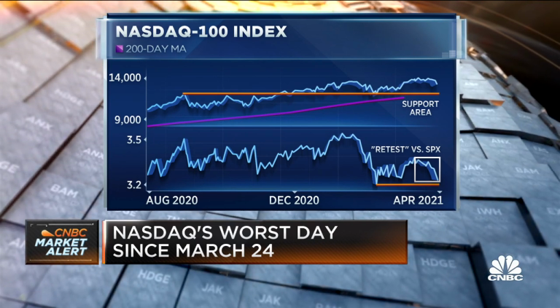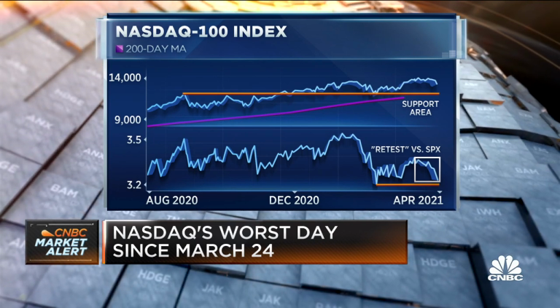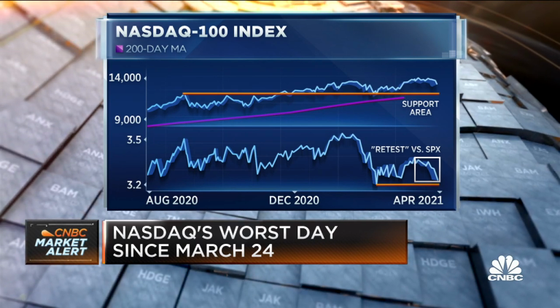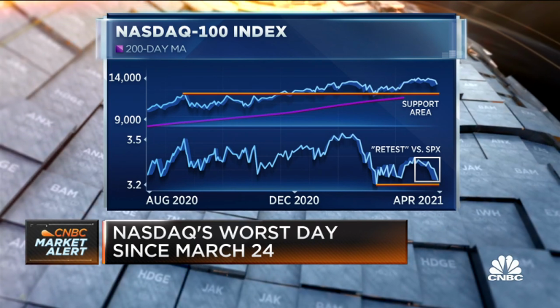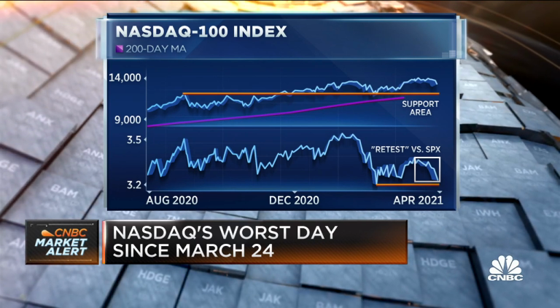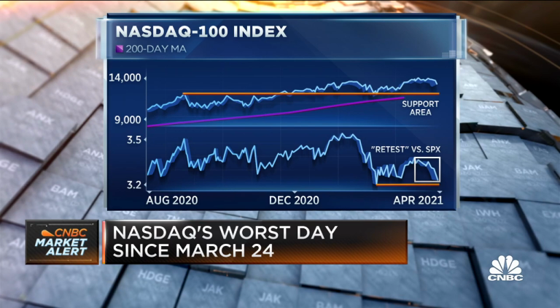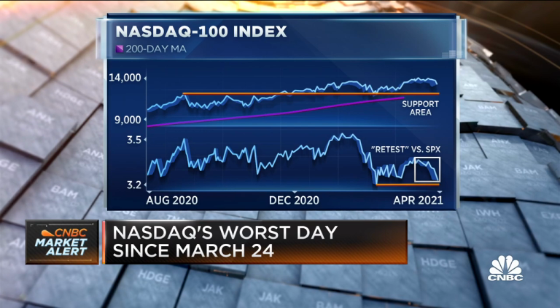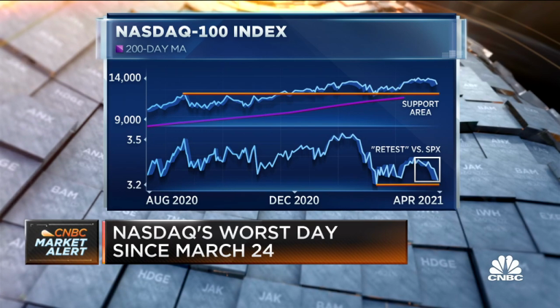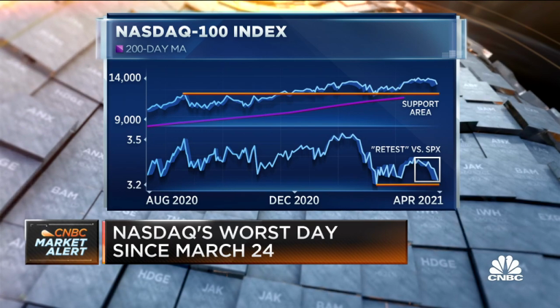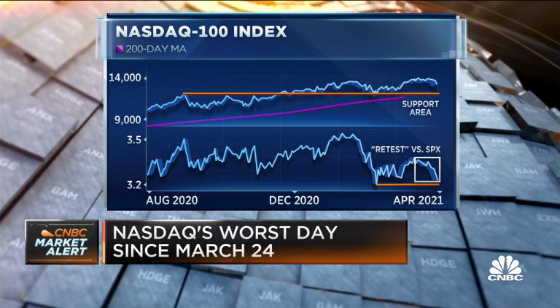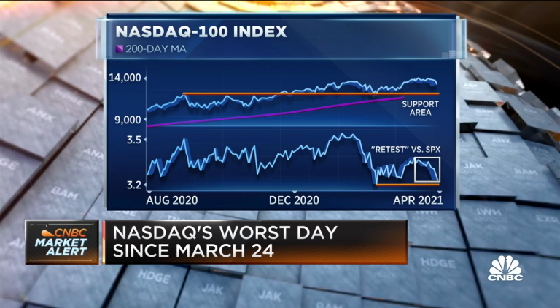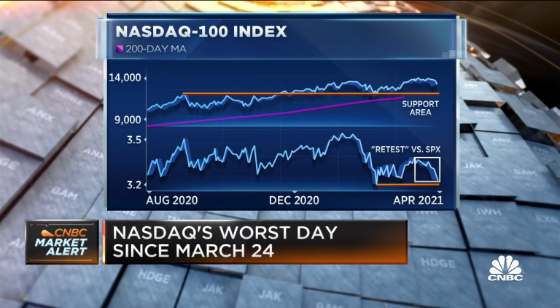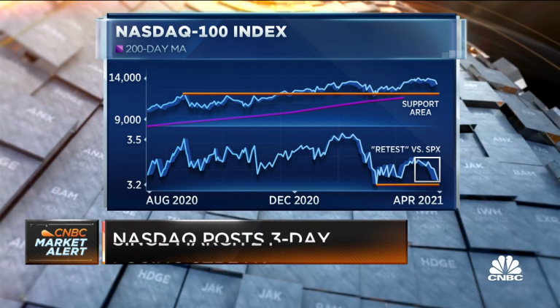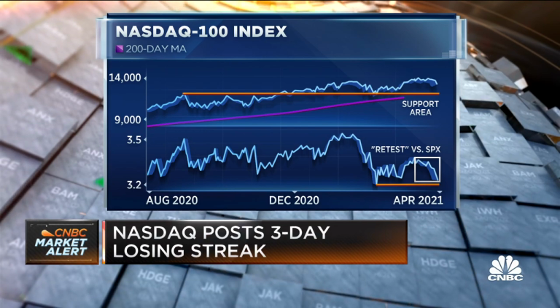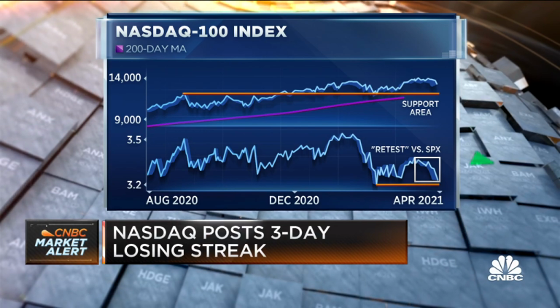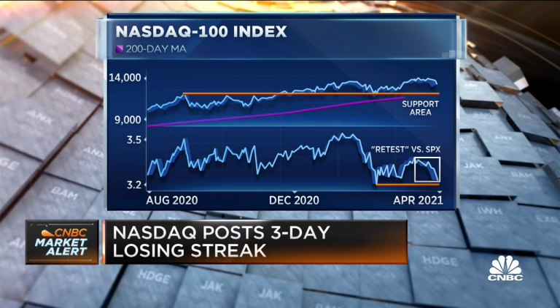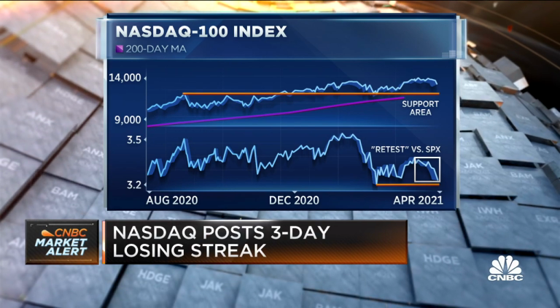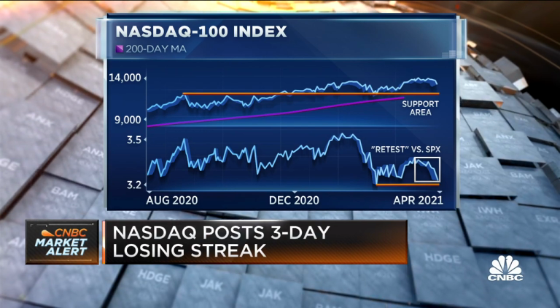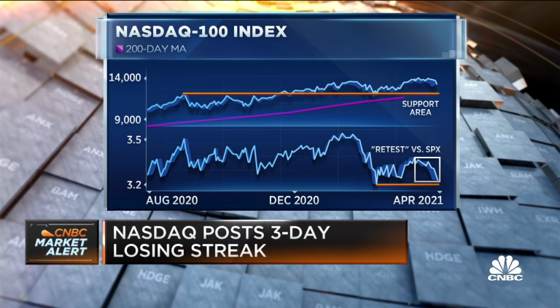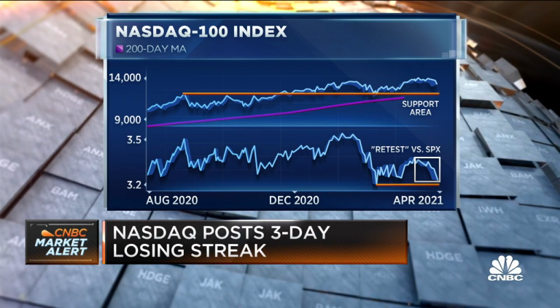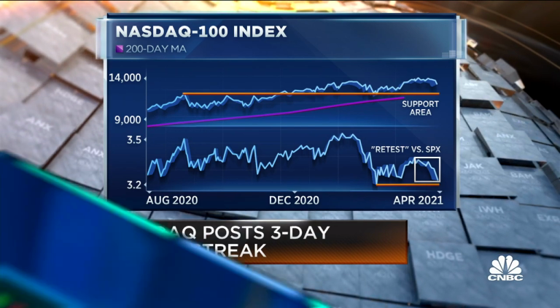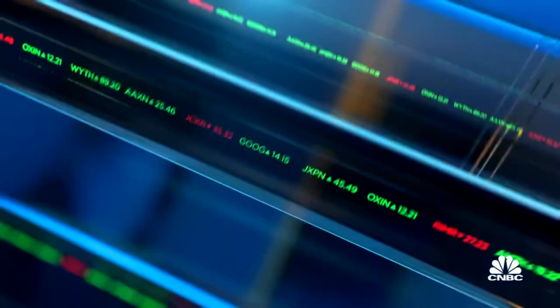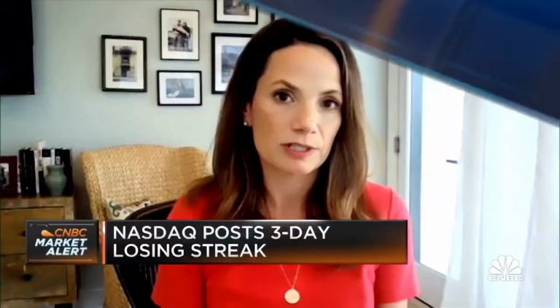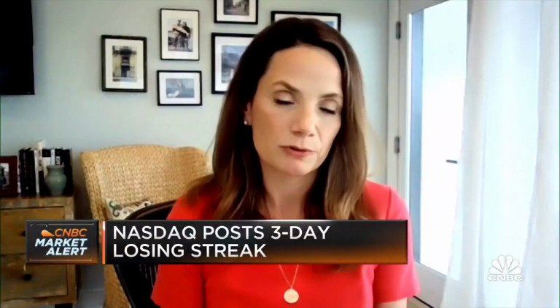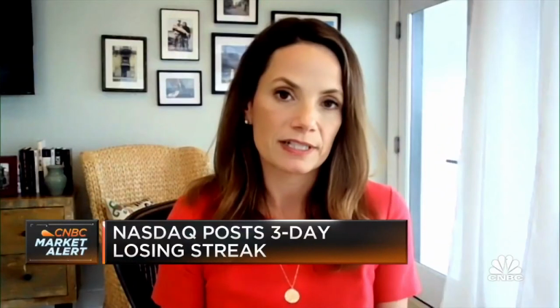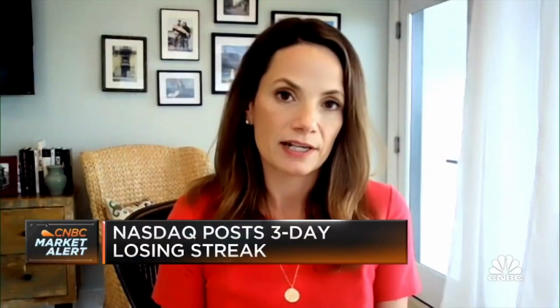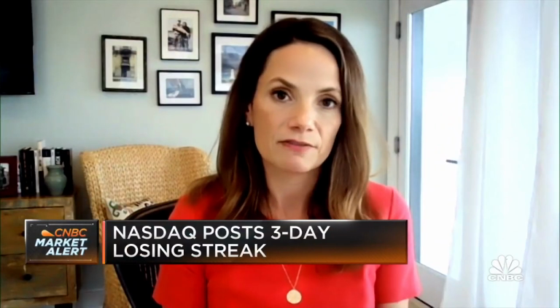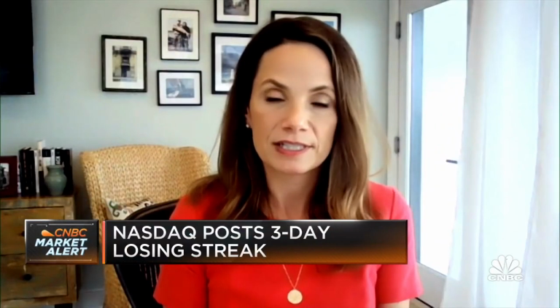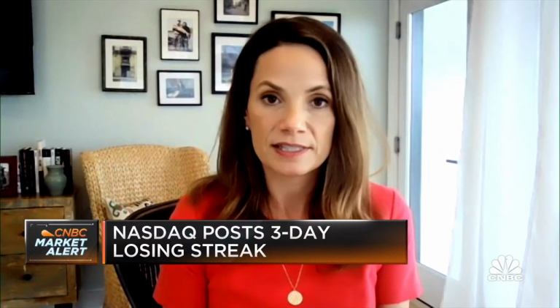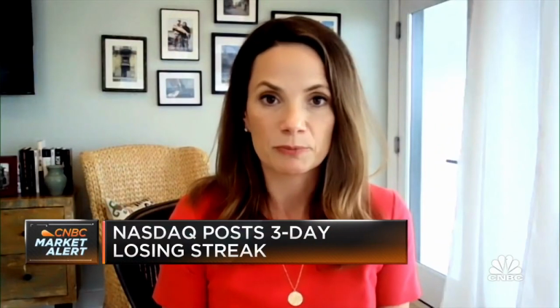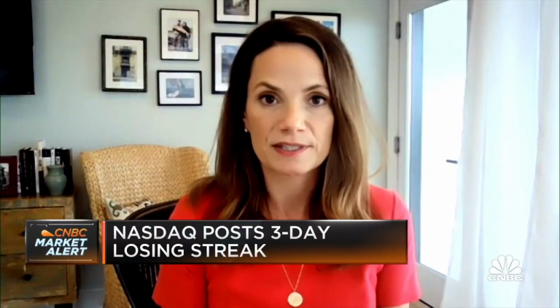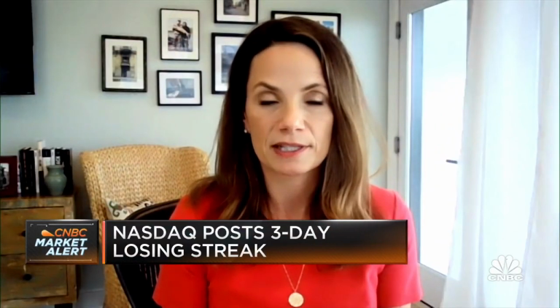But we would see it as something that's corrective within the scope of the long-term uptrend, which had gotten very steep recently.